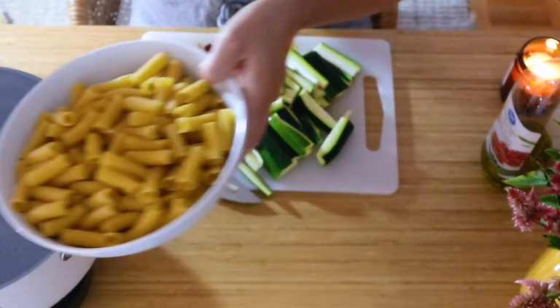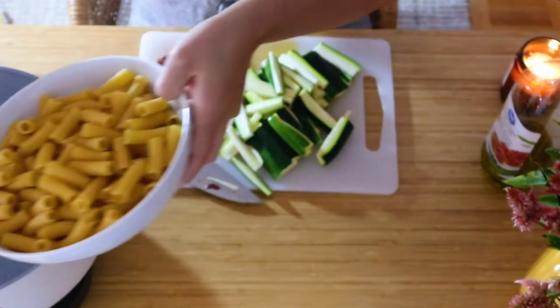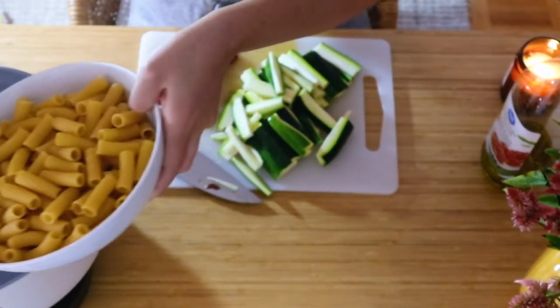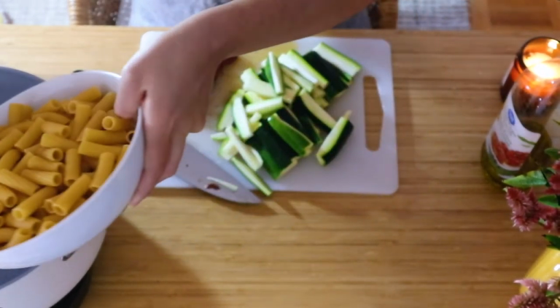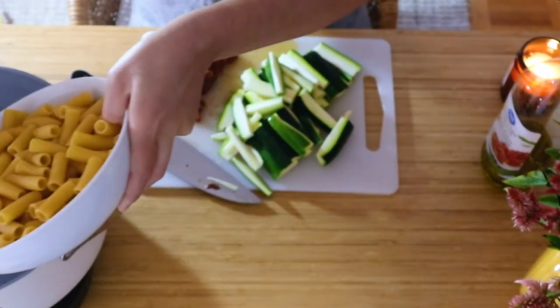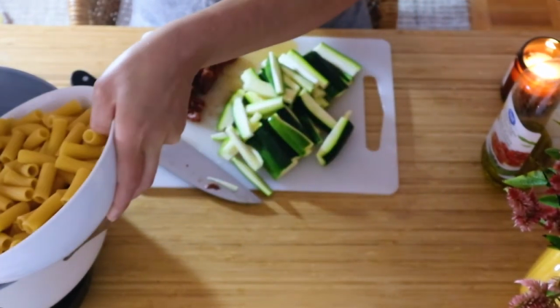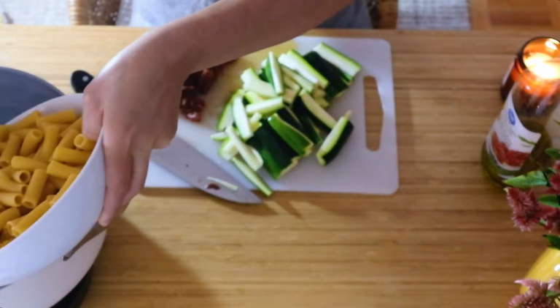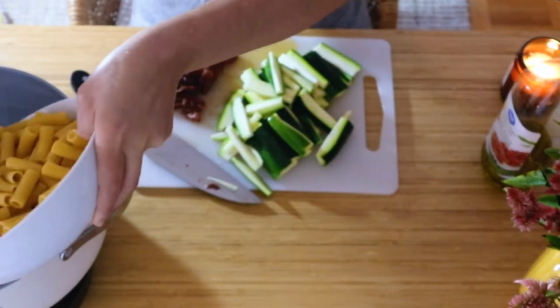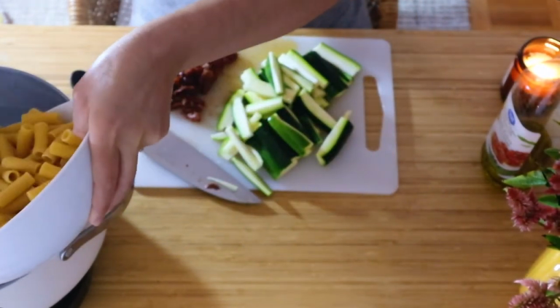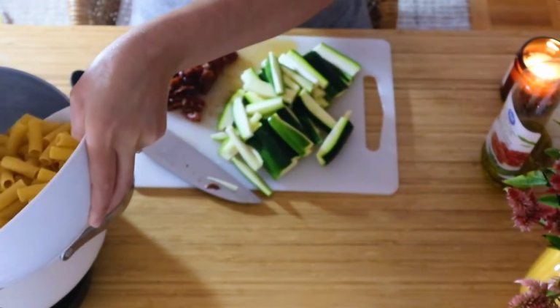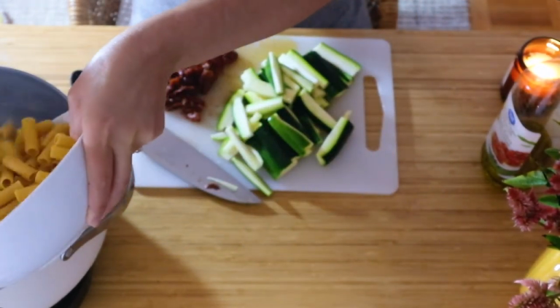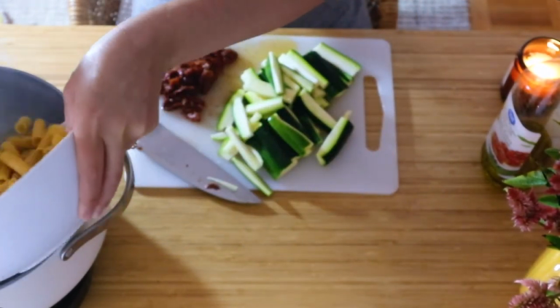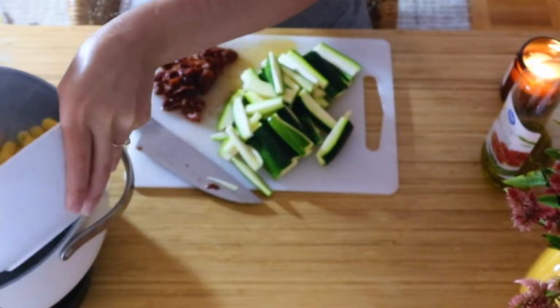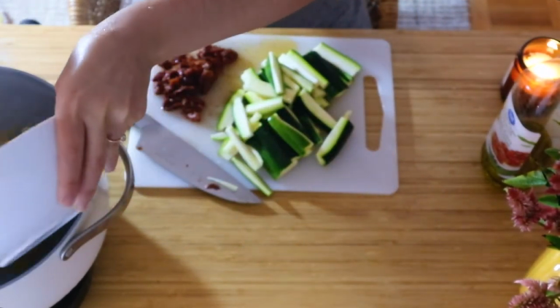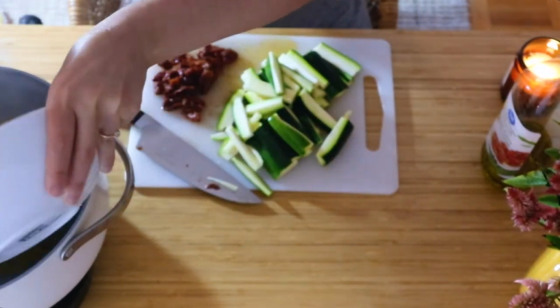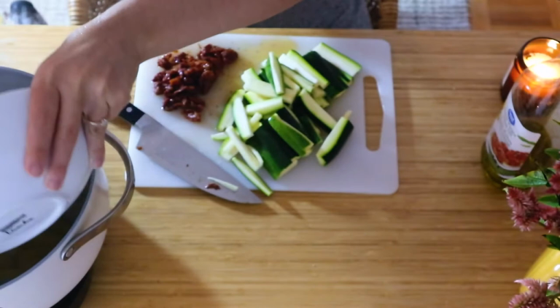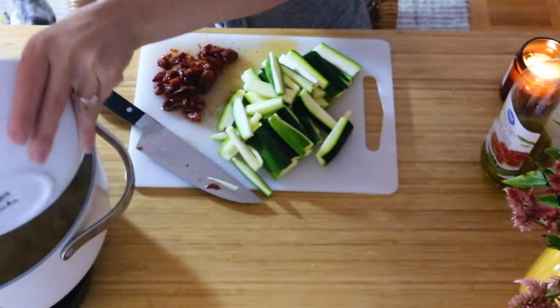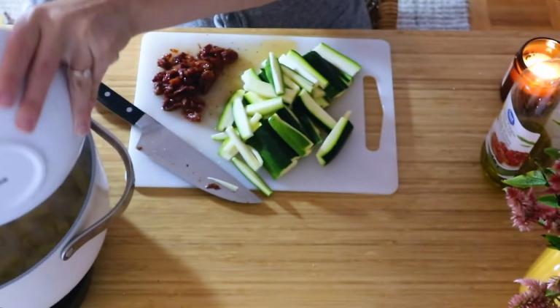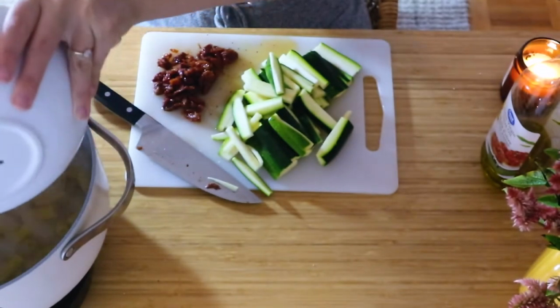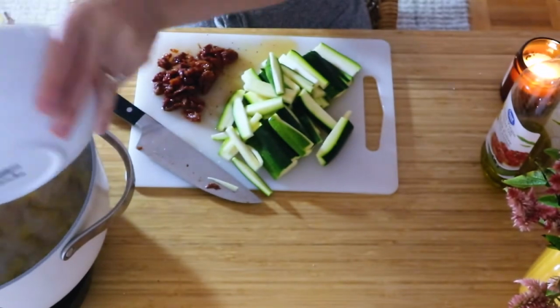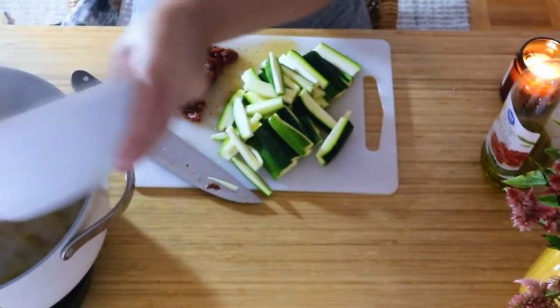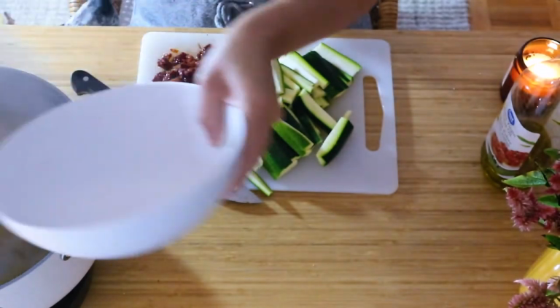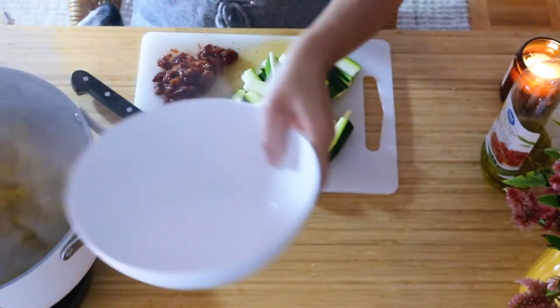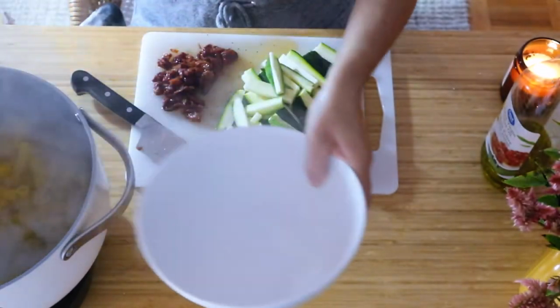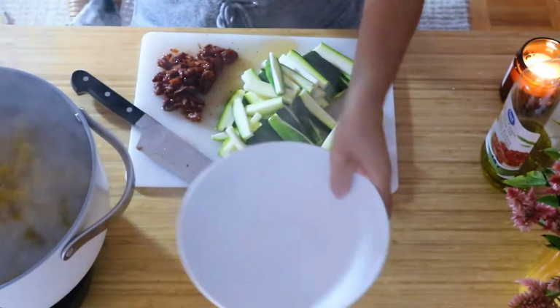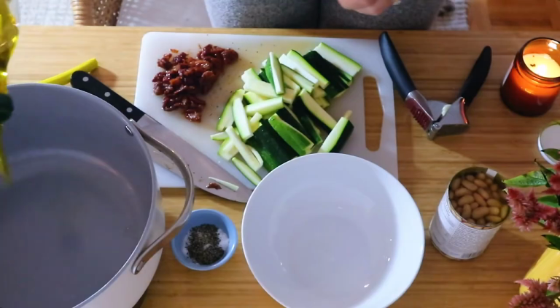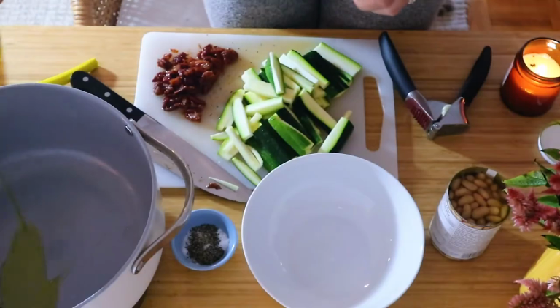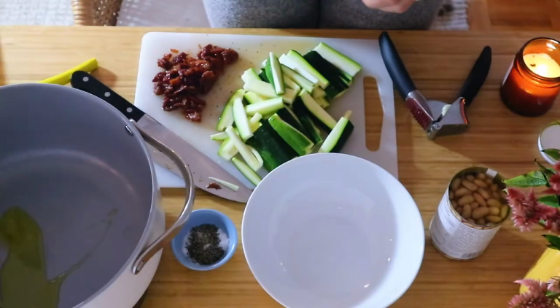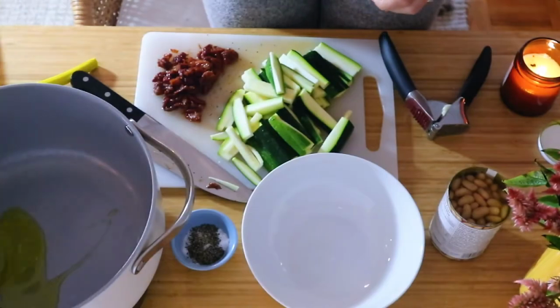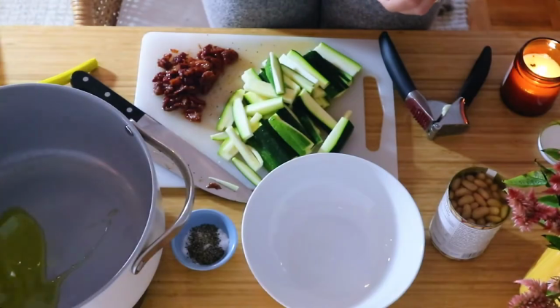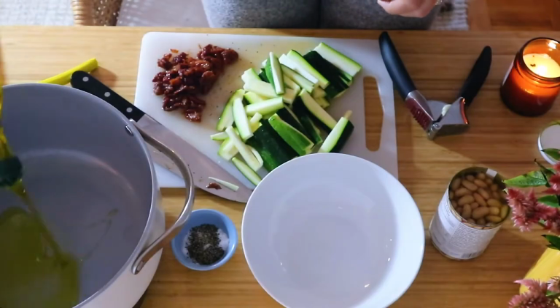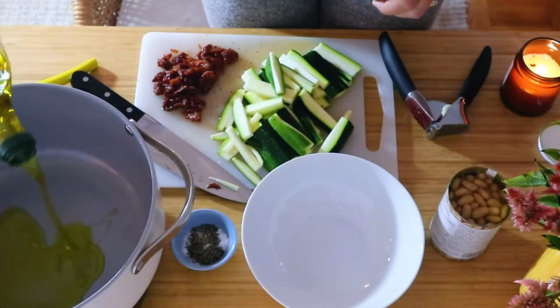Then you're going to add your pasta to the boiling water. I used rigatoni for this recipe.